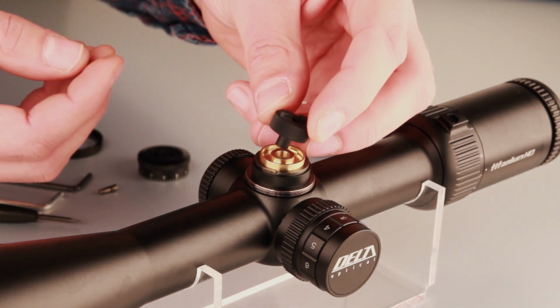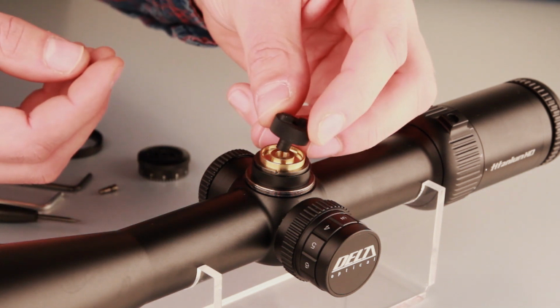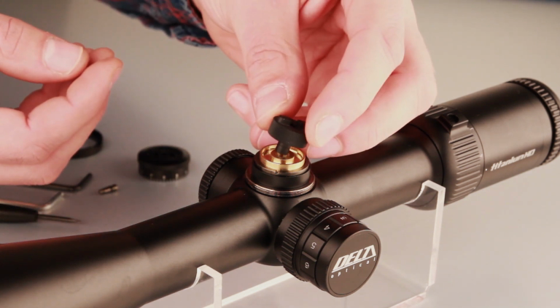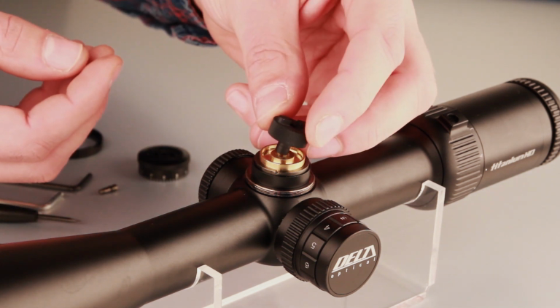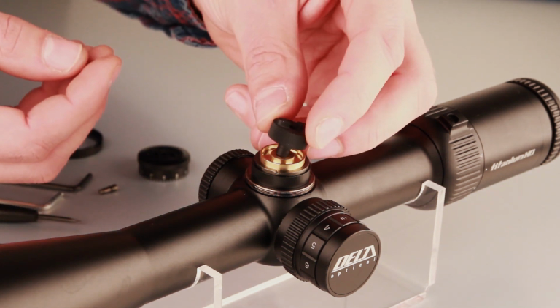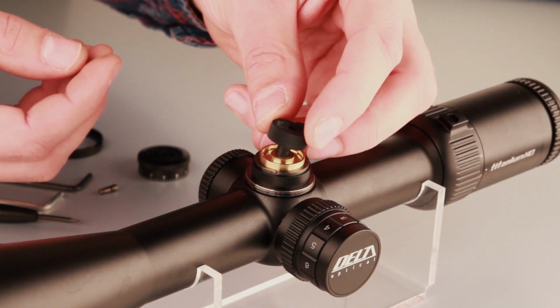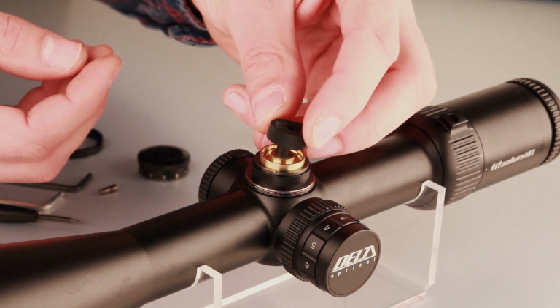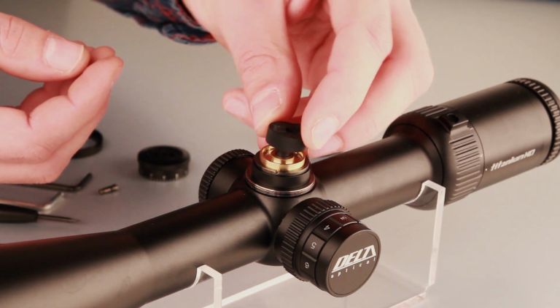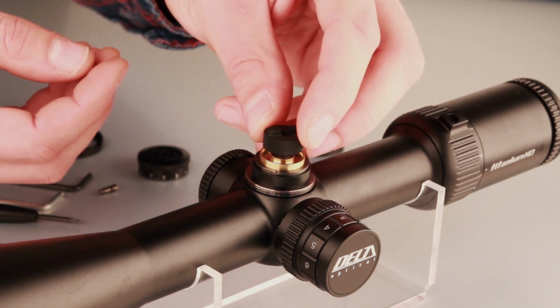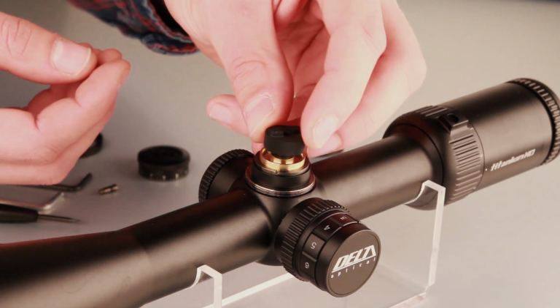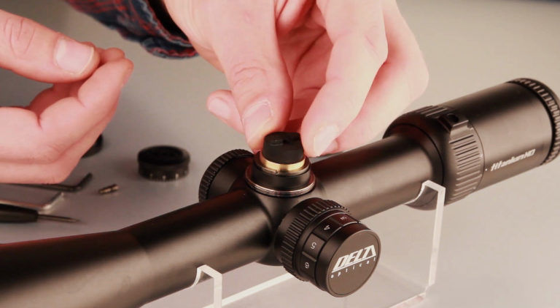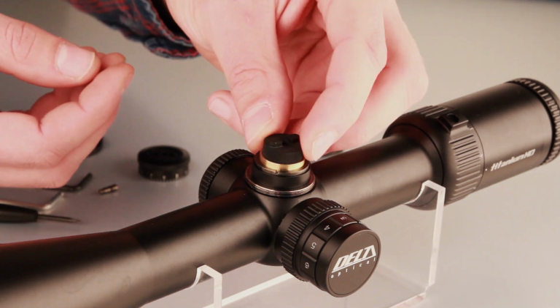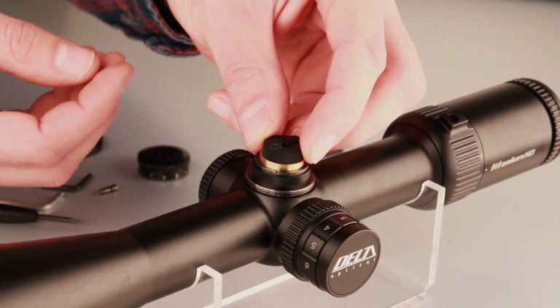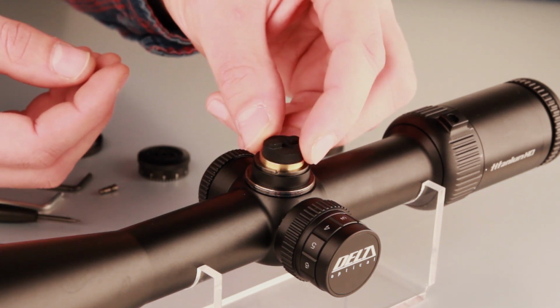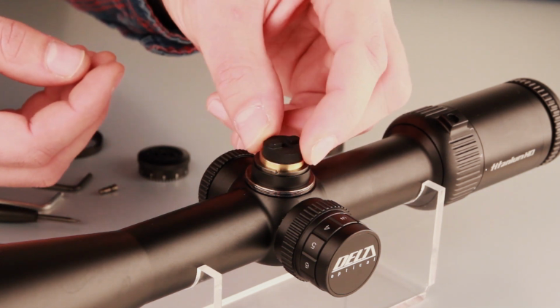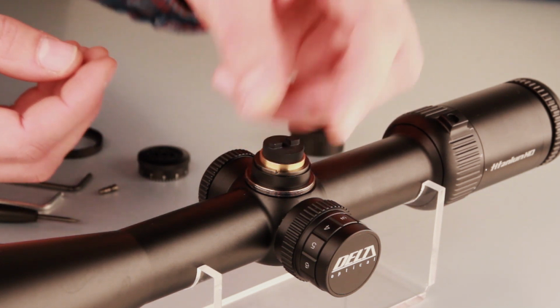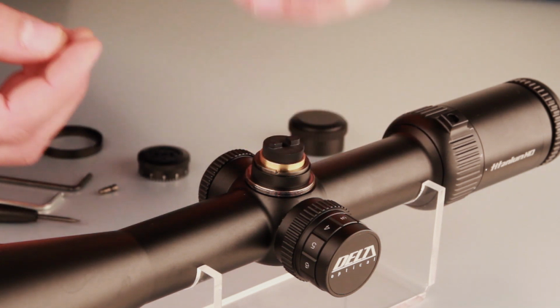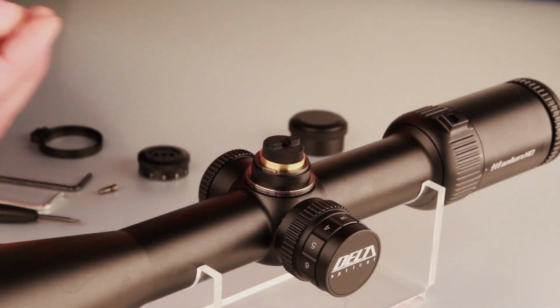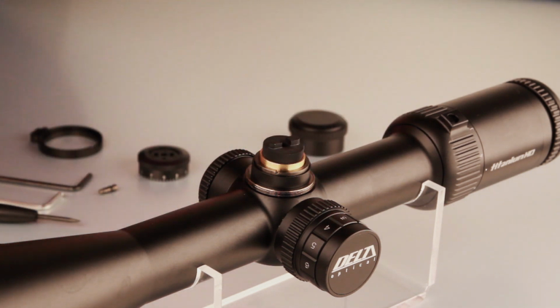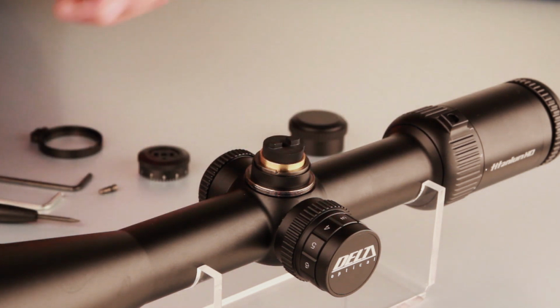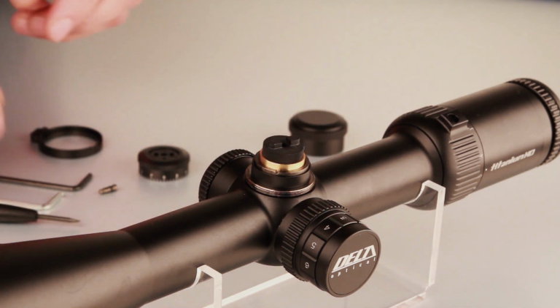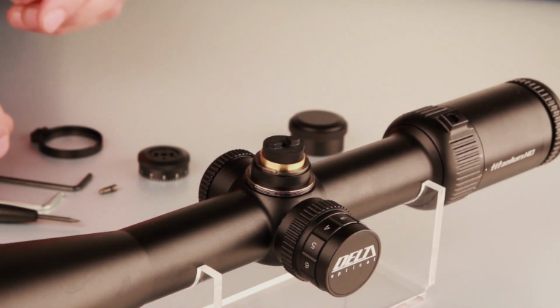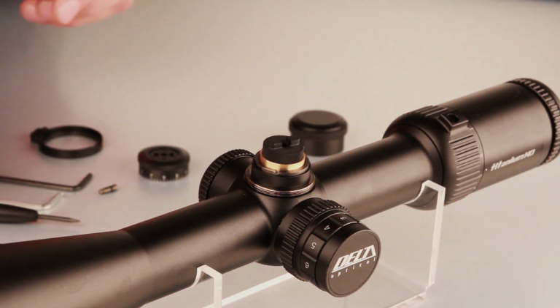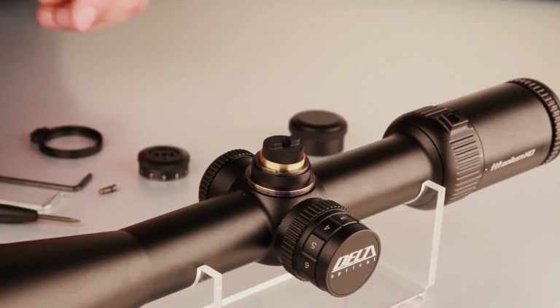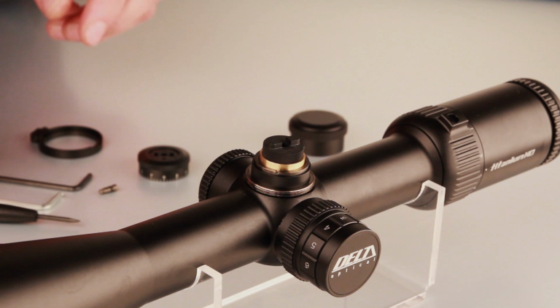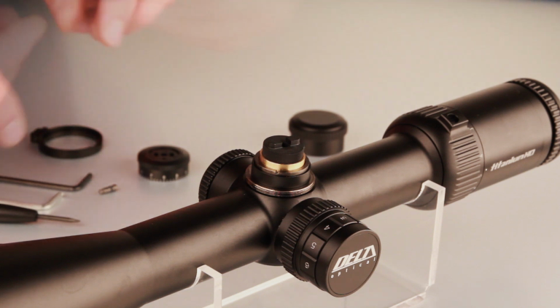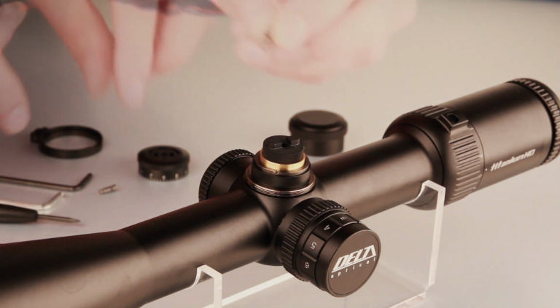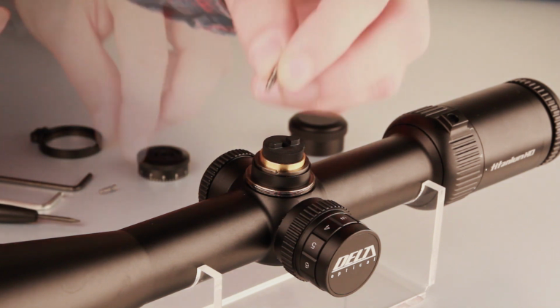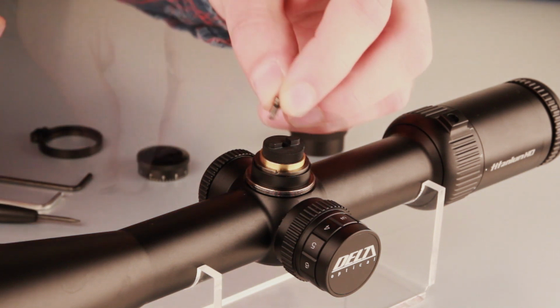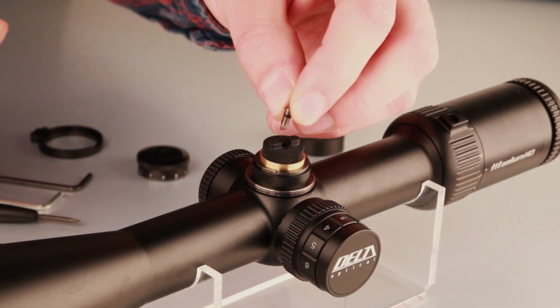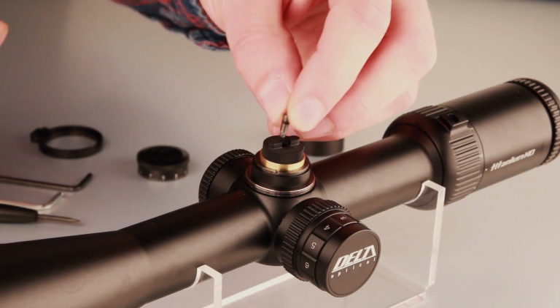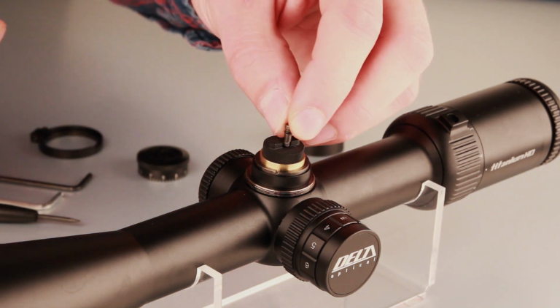Insert the base of the ballistic turret into the socket on the riflescope tube and tighten the fastening screw.